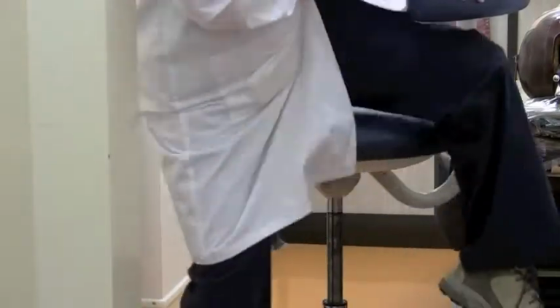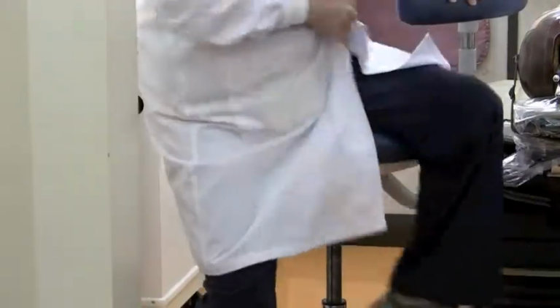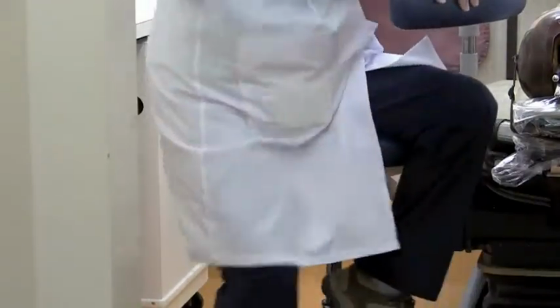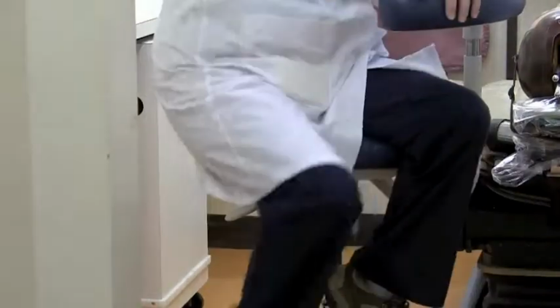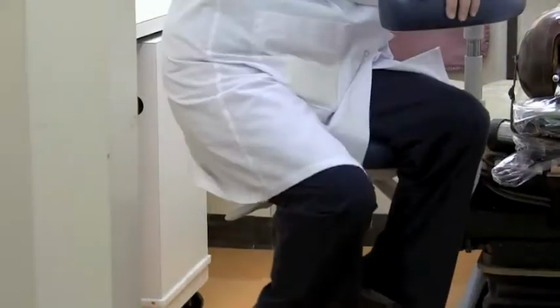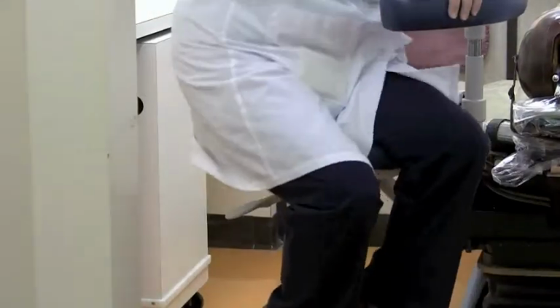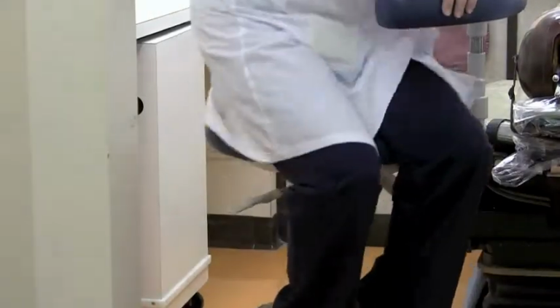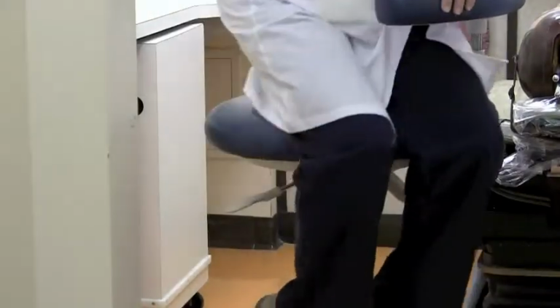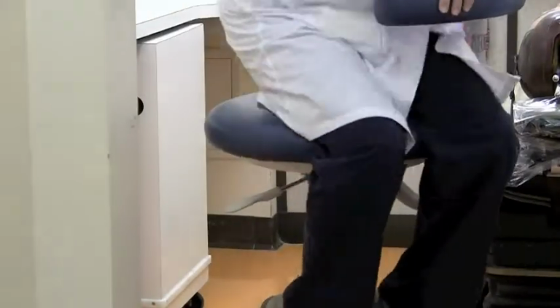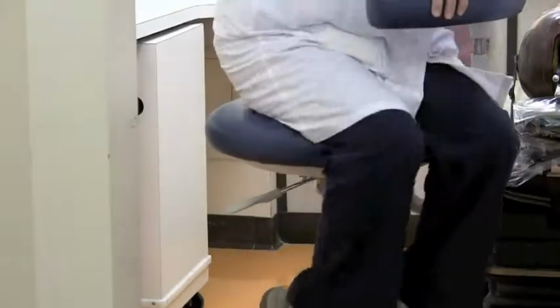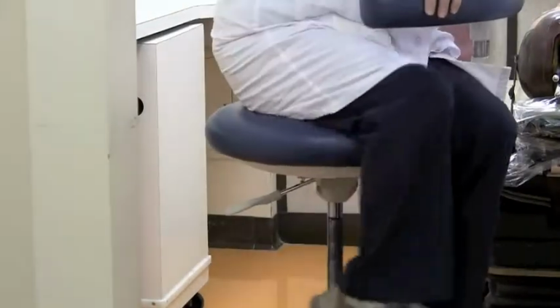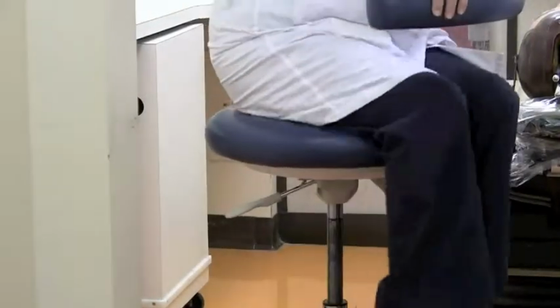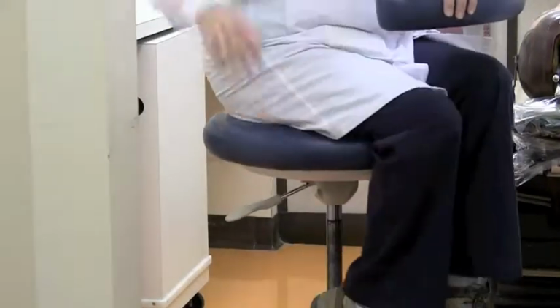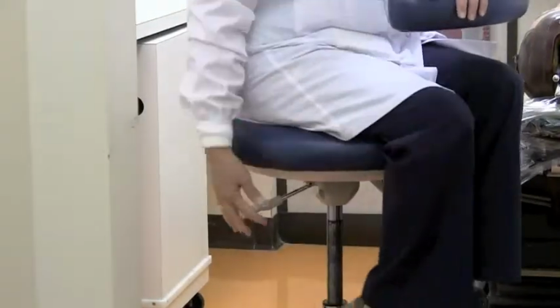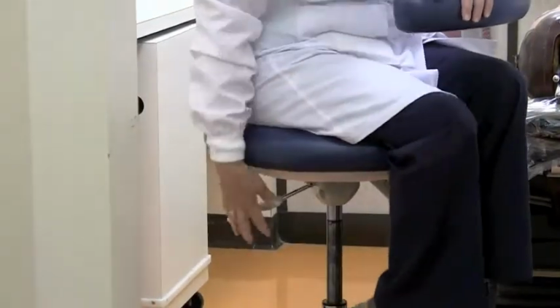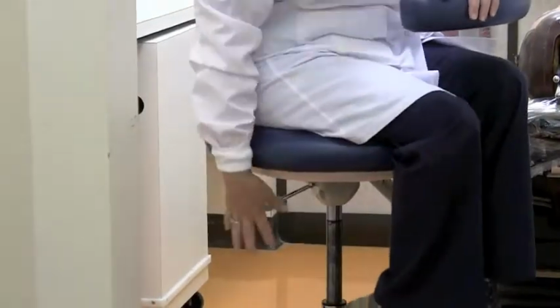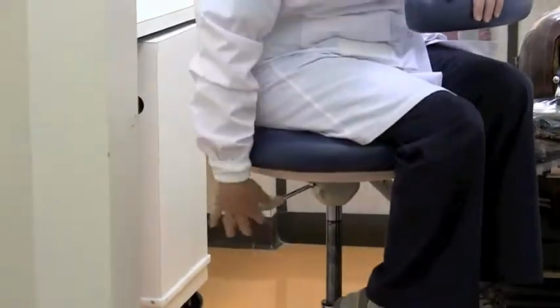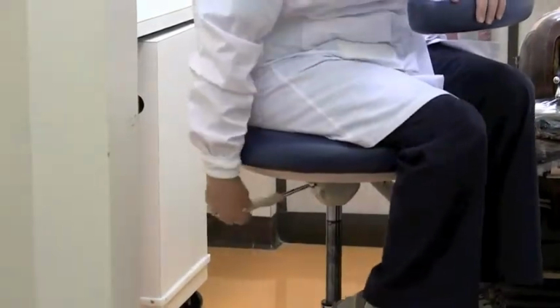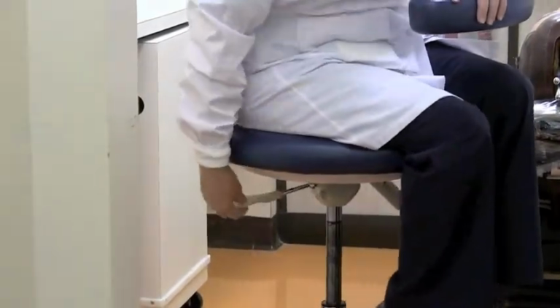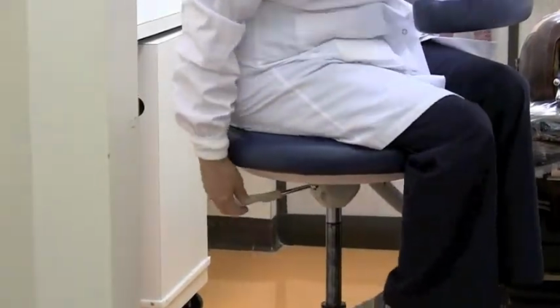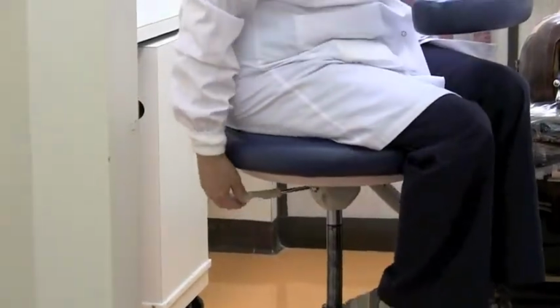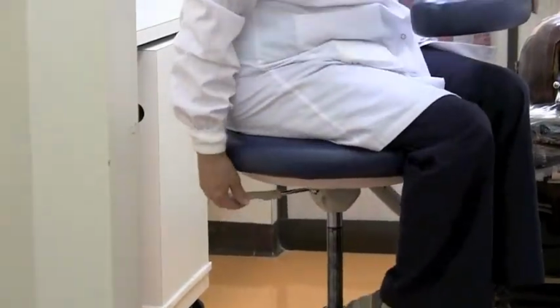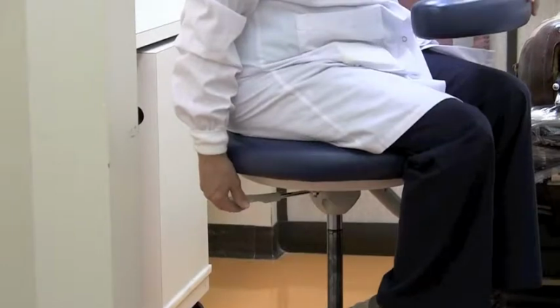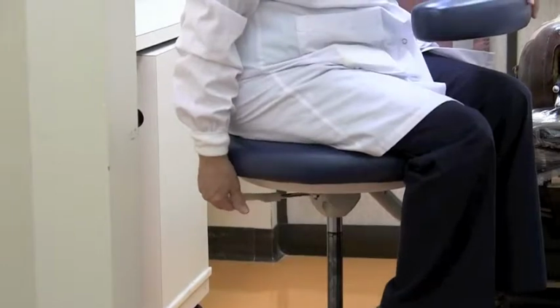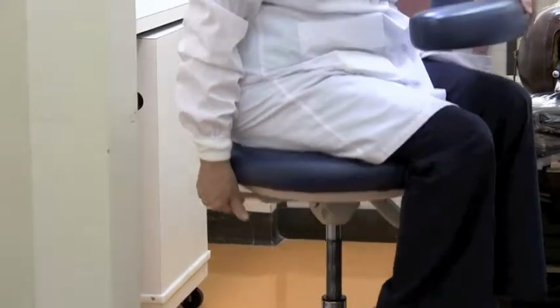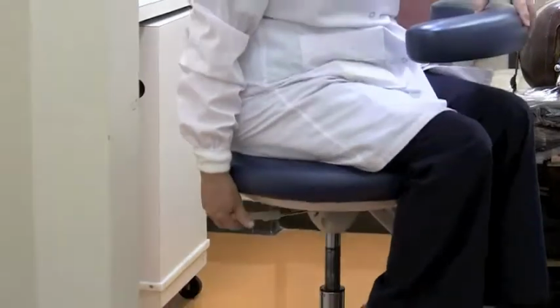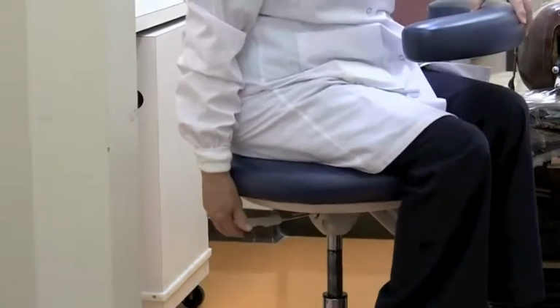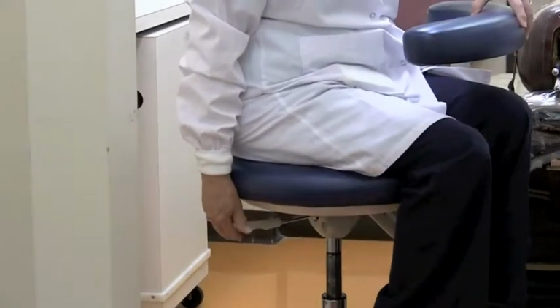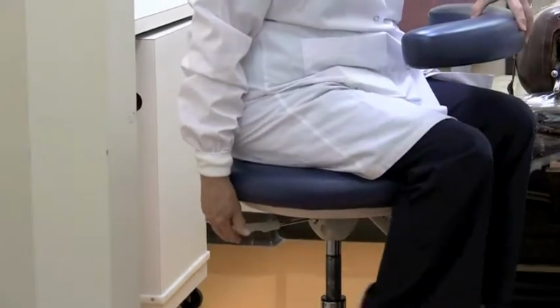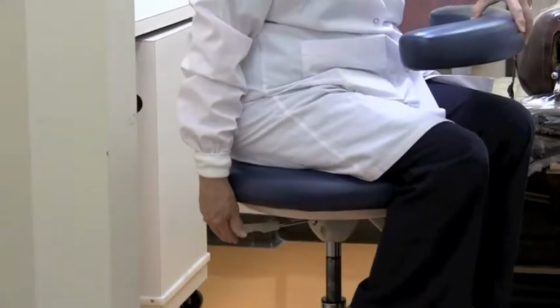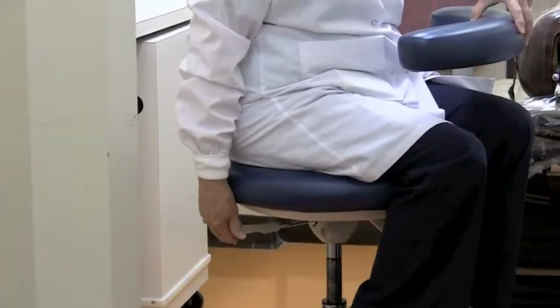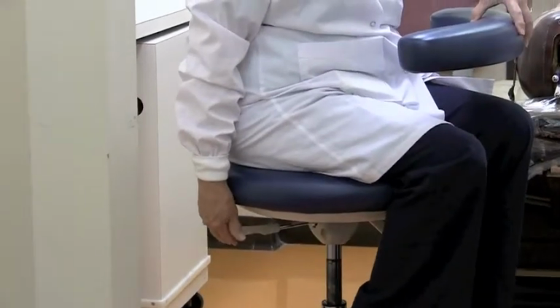To adjust the chair height, take a seat. Pull up on the lever and with your weight, allow the chair to either move up or down.